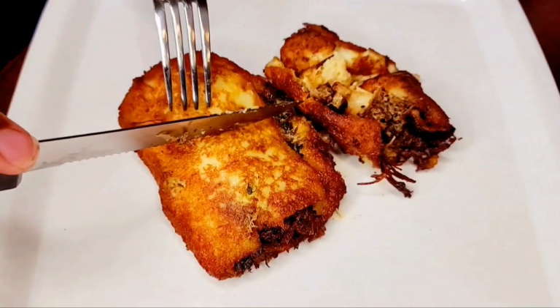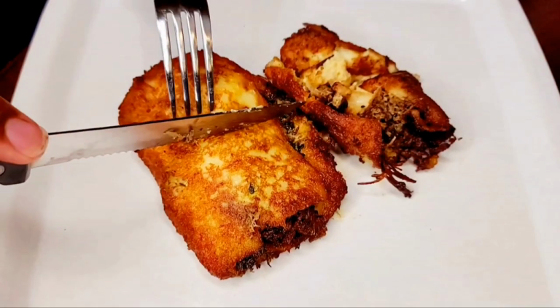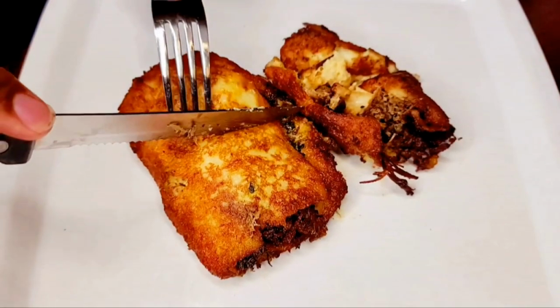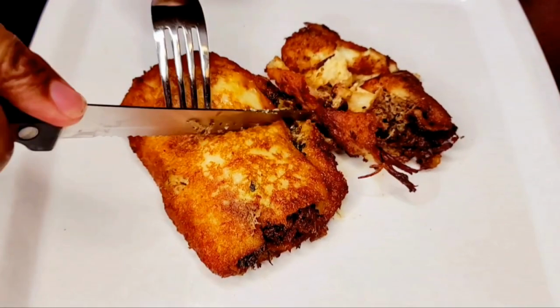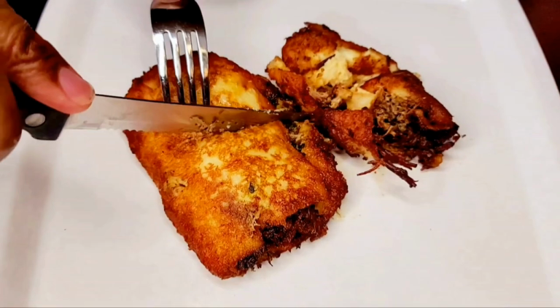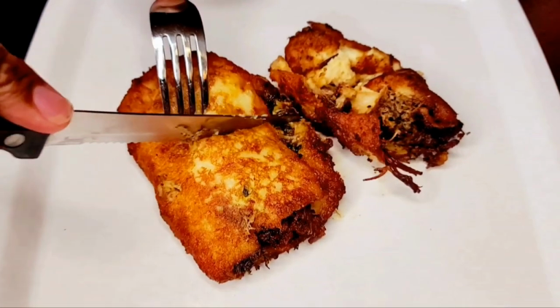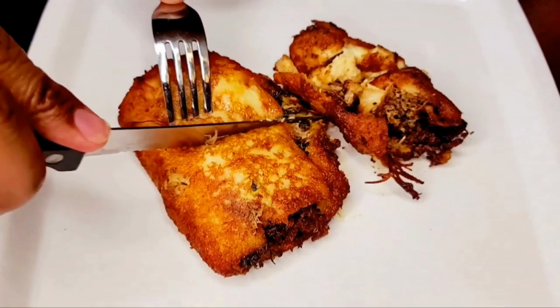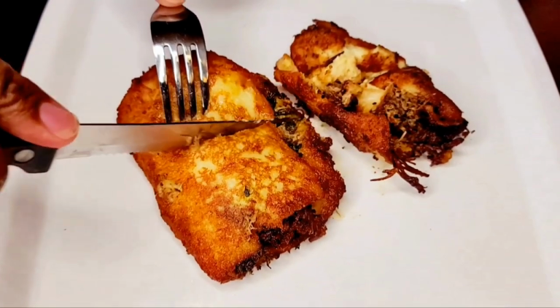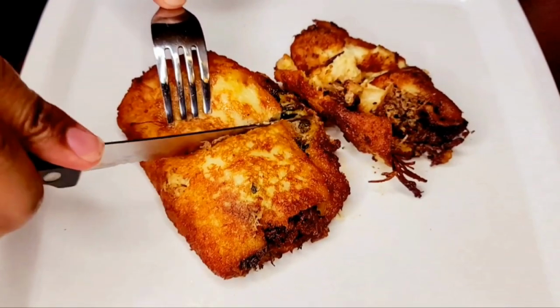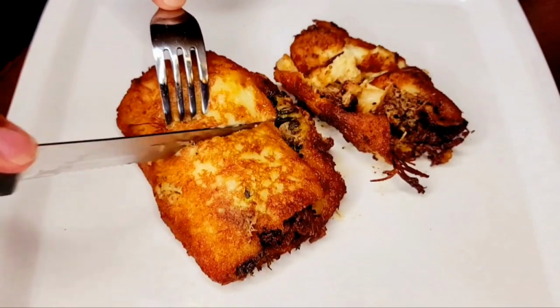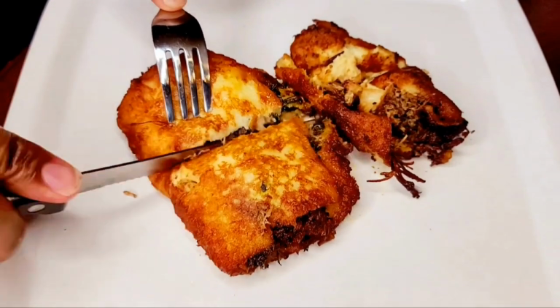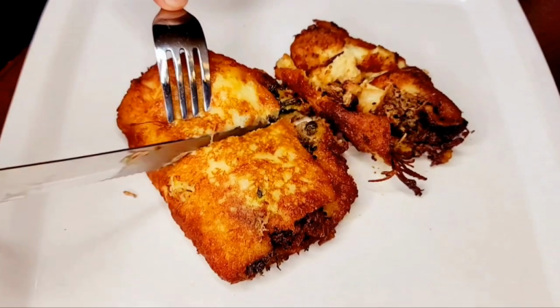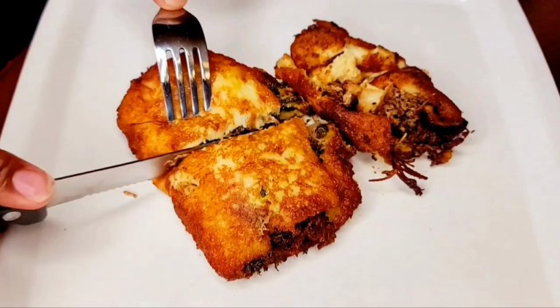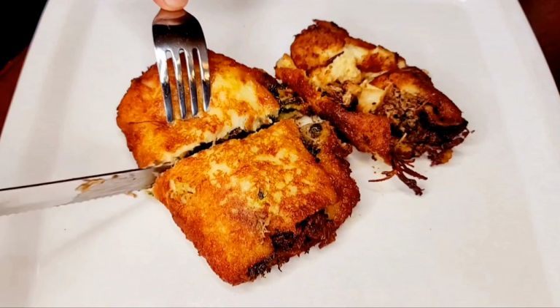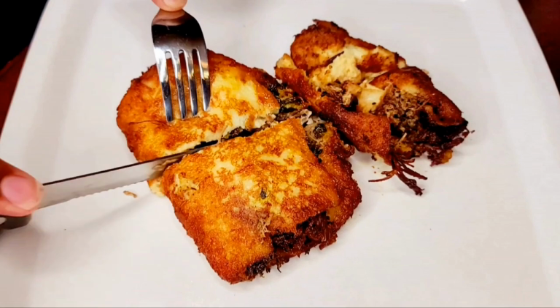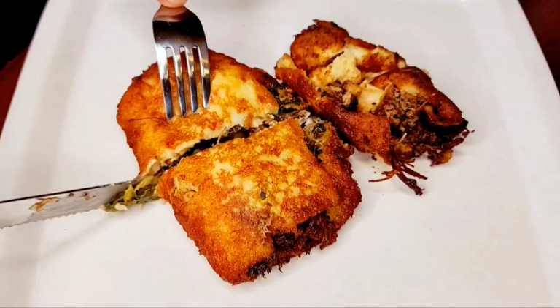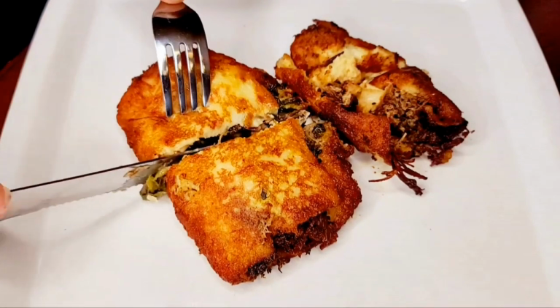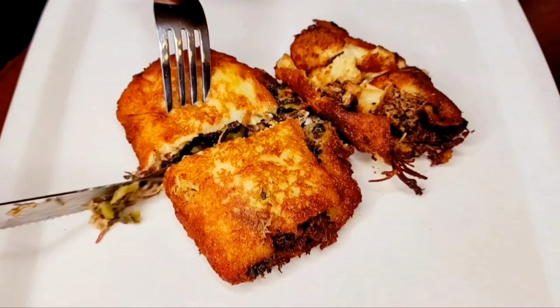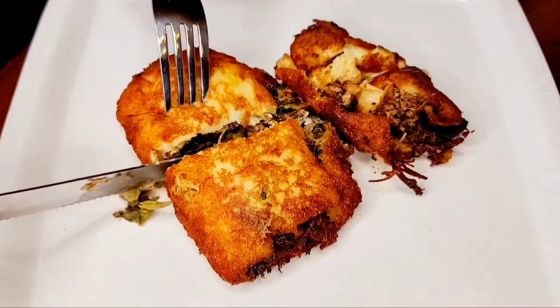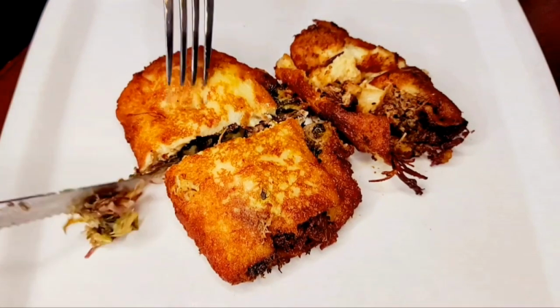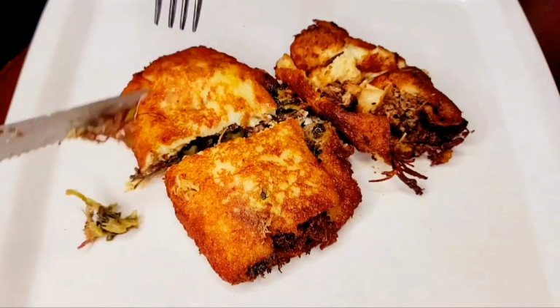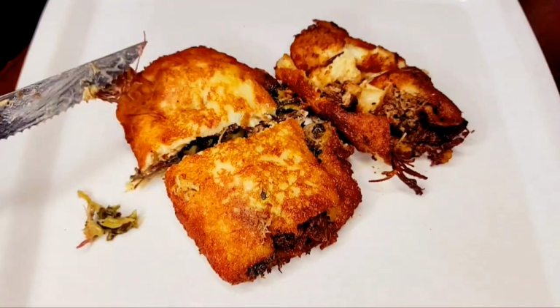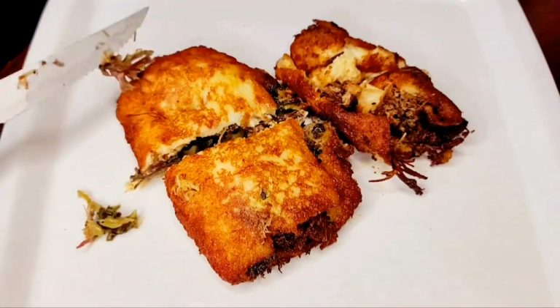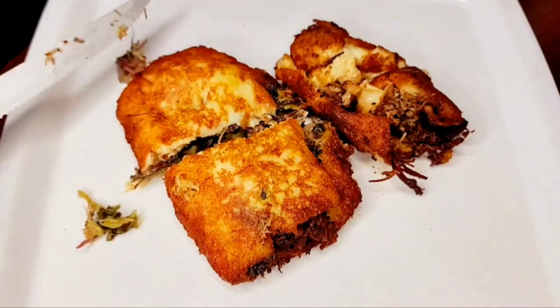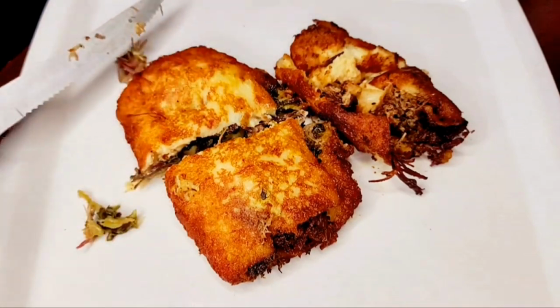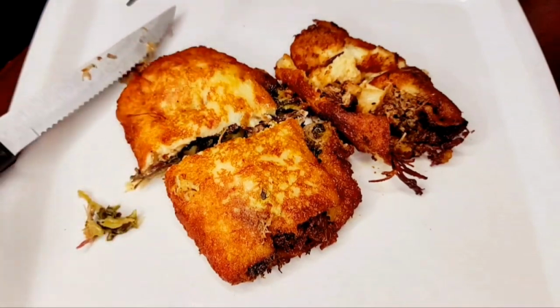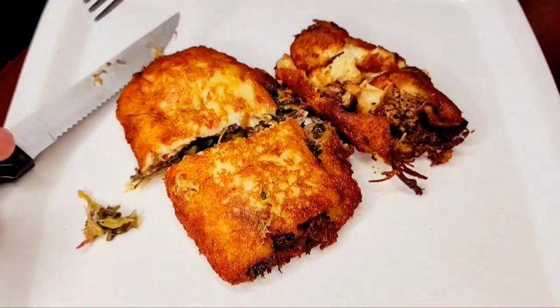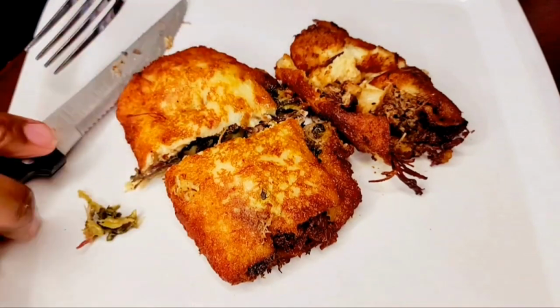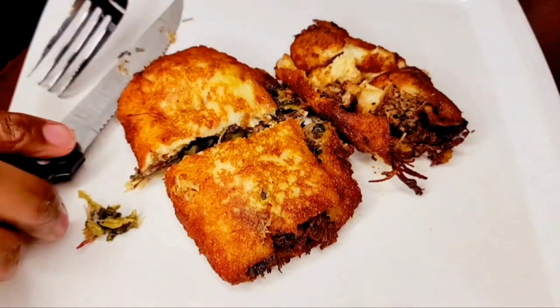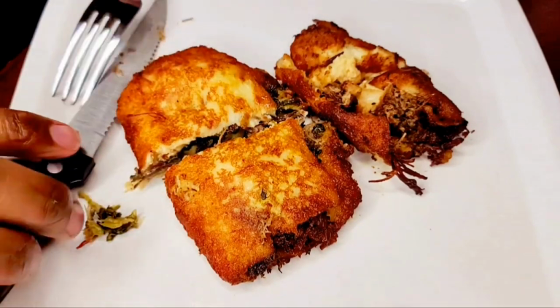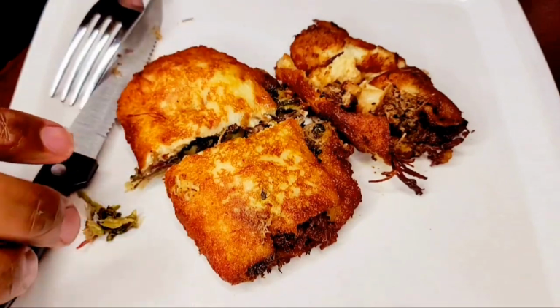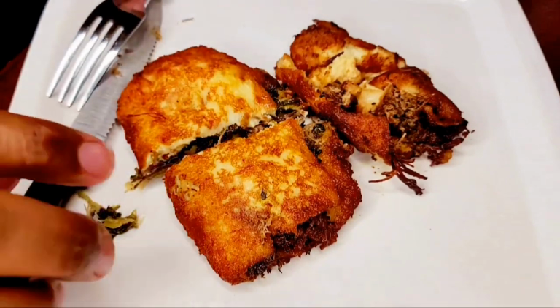Welcome back towners! Today we're going to make some keto soul rolls — let's get it.